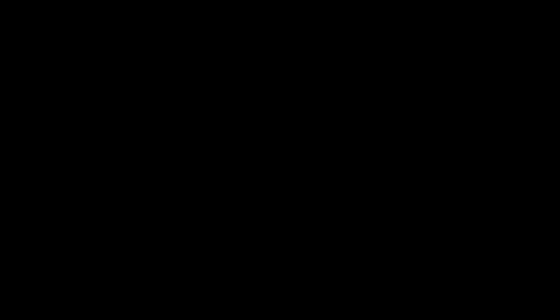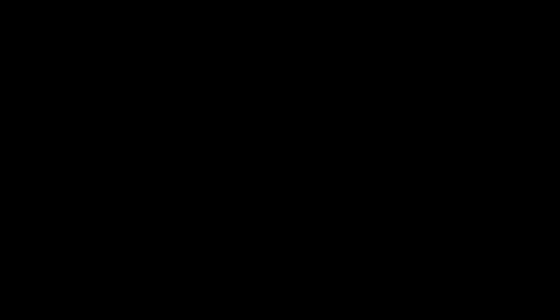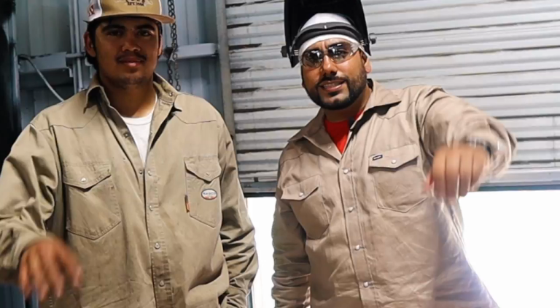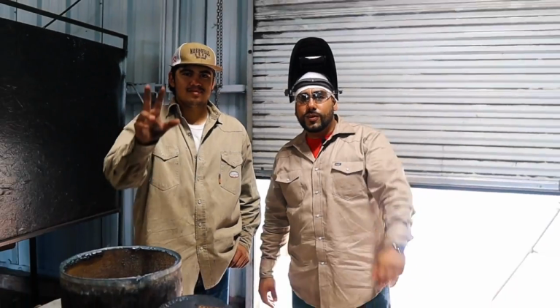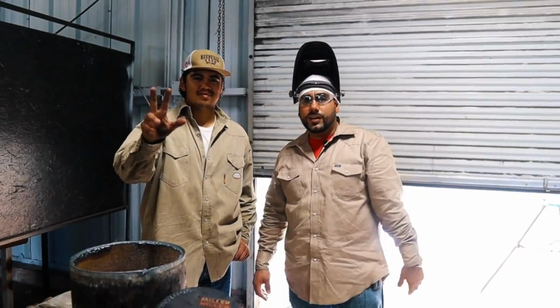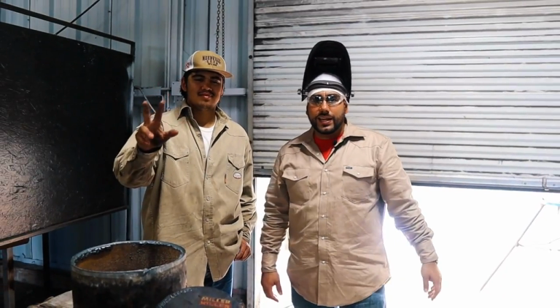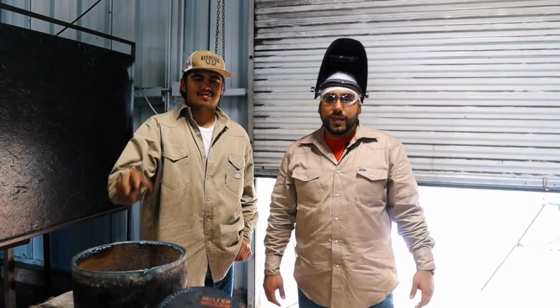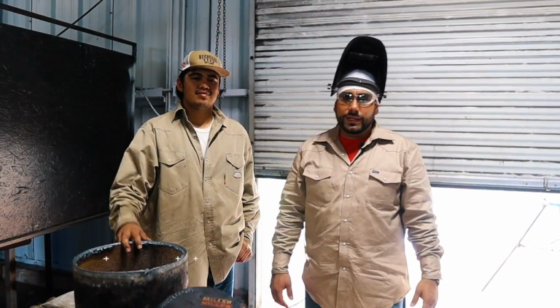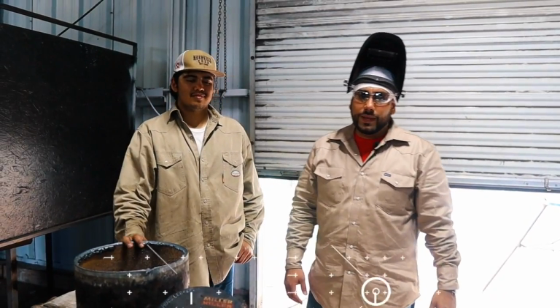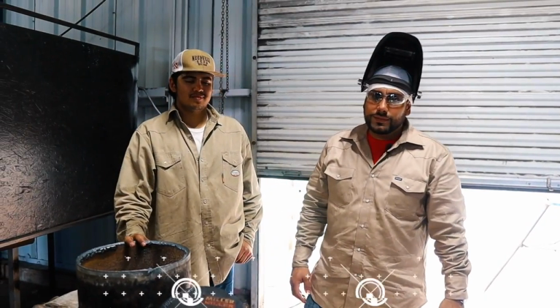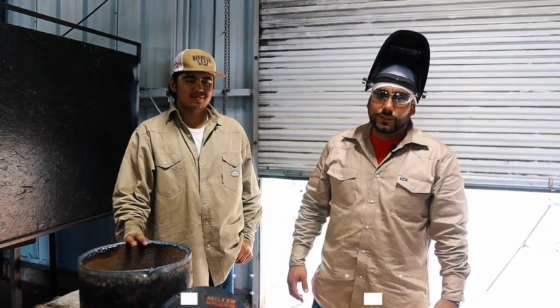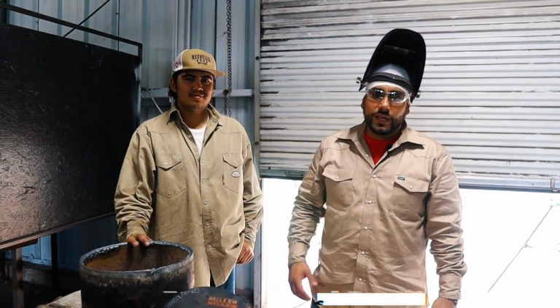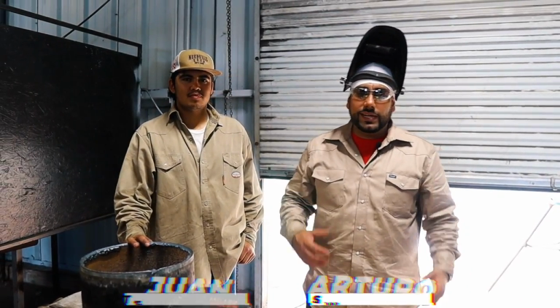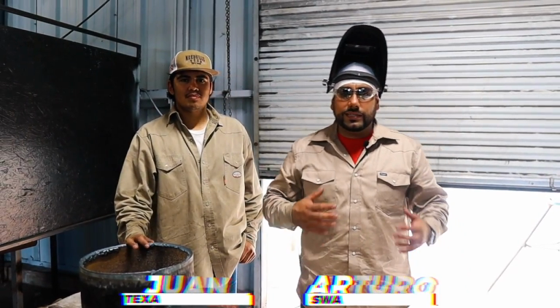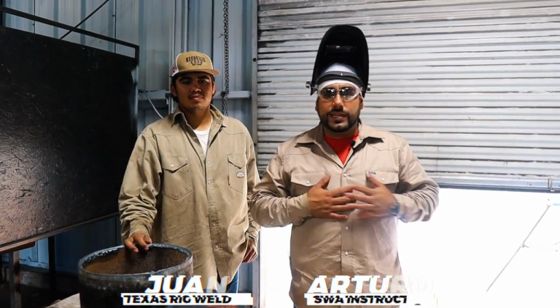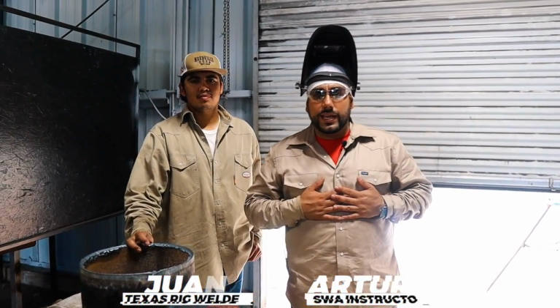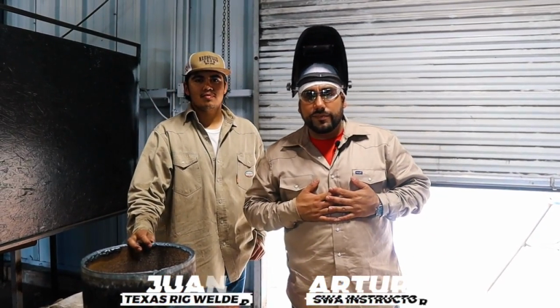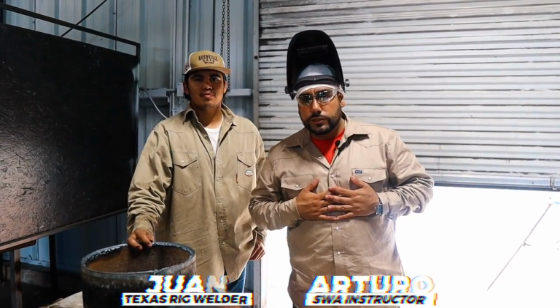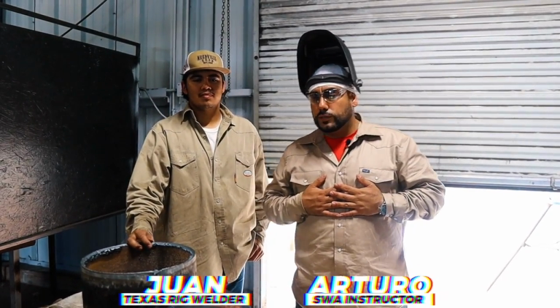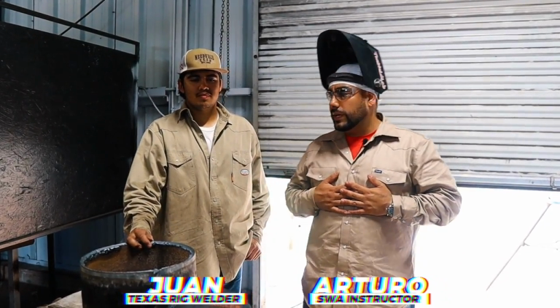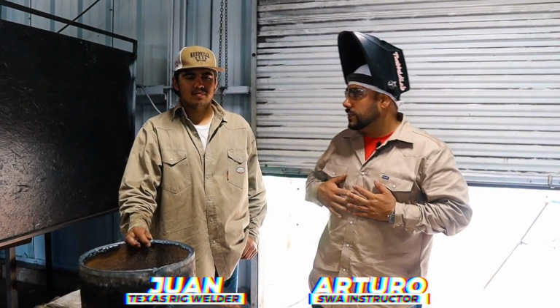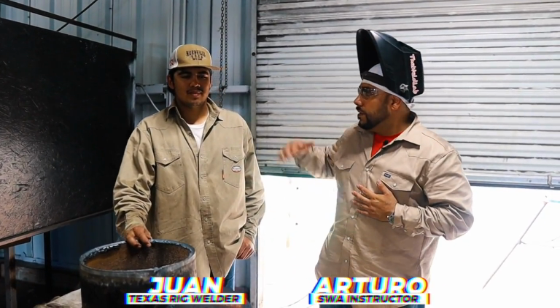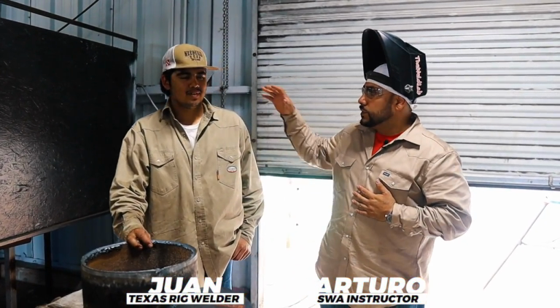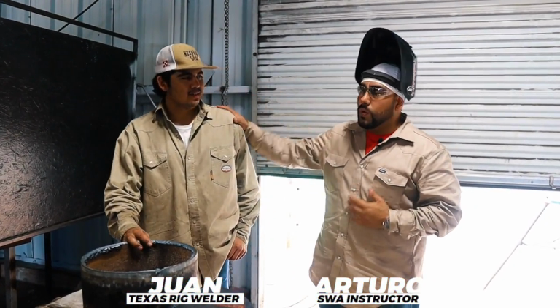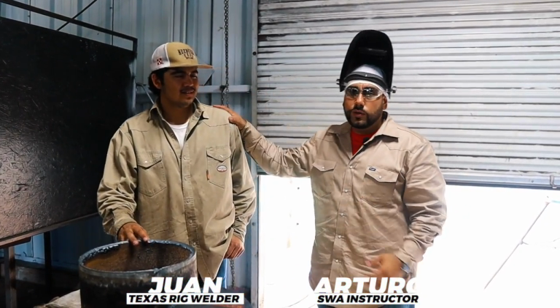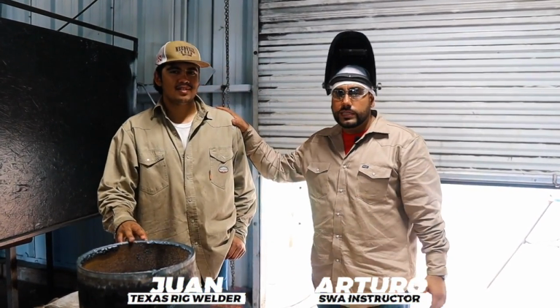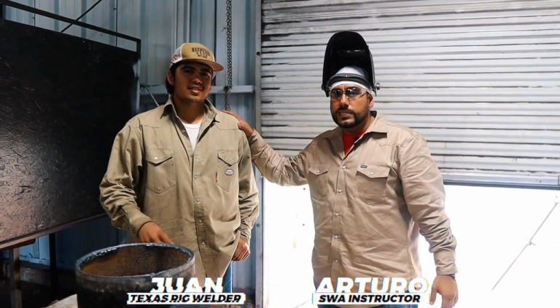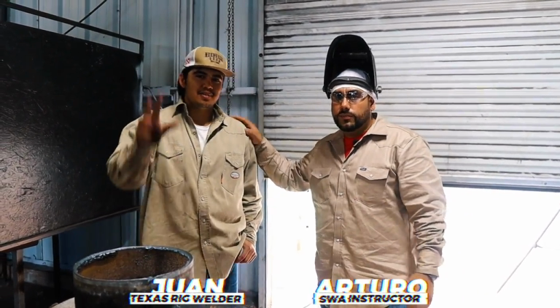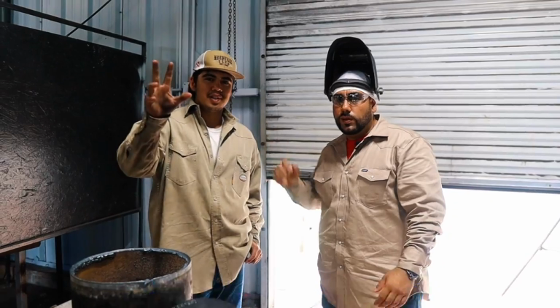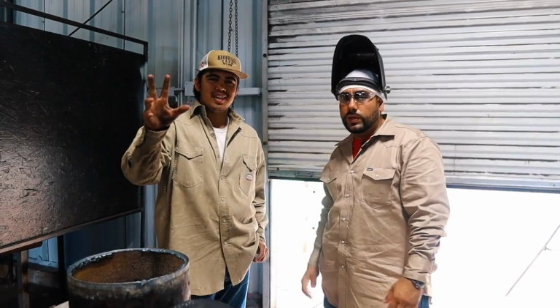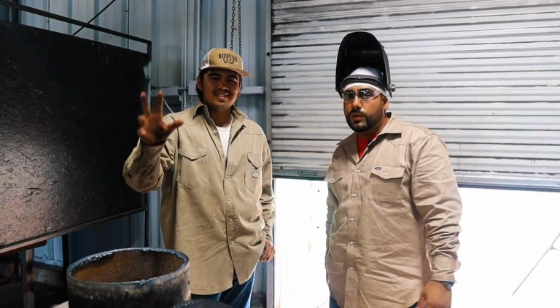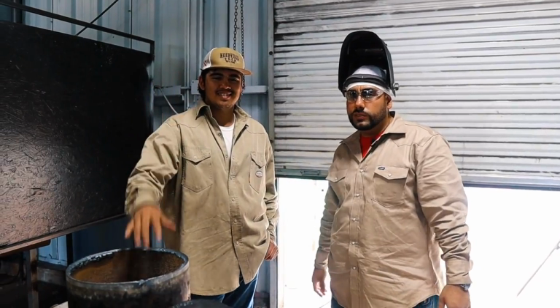How's it going Arc Addict family? My name is Arturo Aguirre. Today I got a very special guest, Mr. Juan Ortiz, a fellow rig welder.